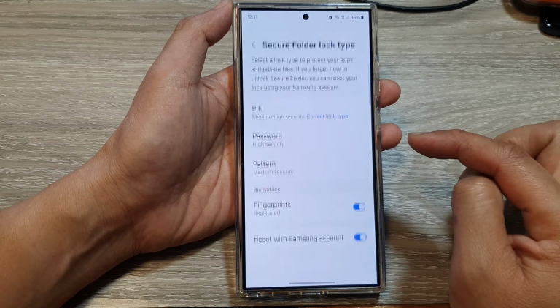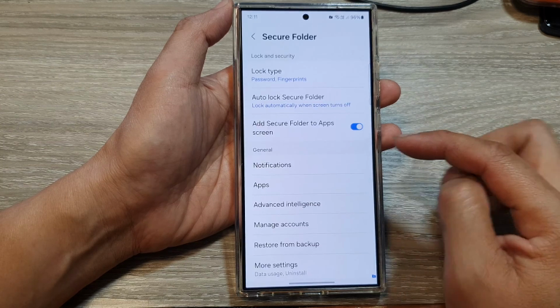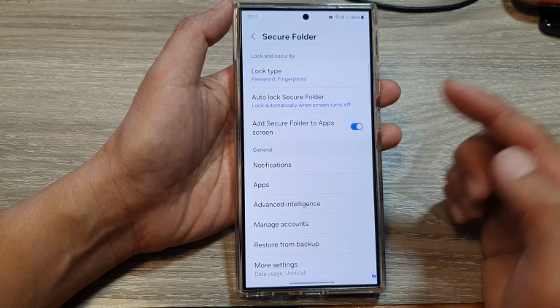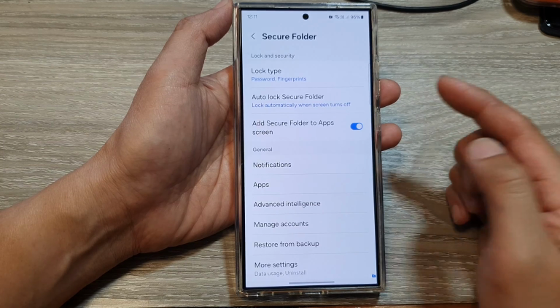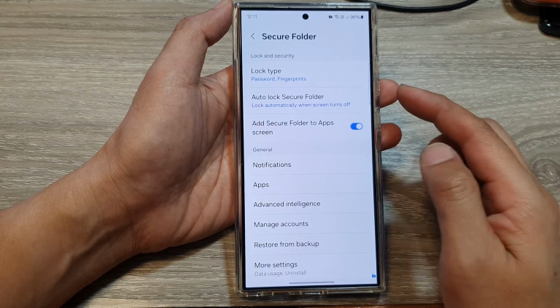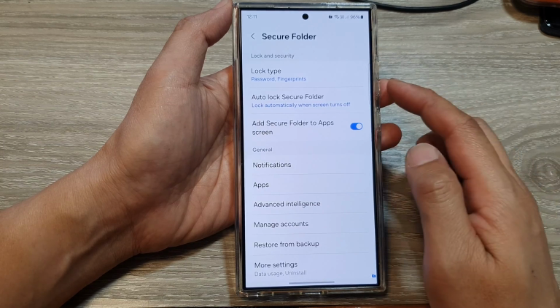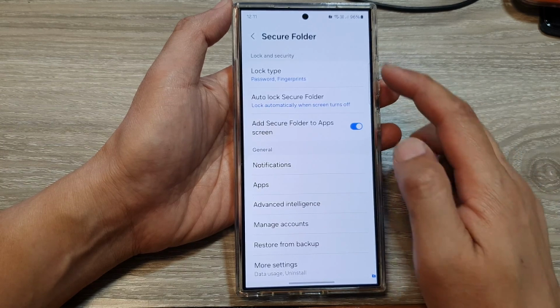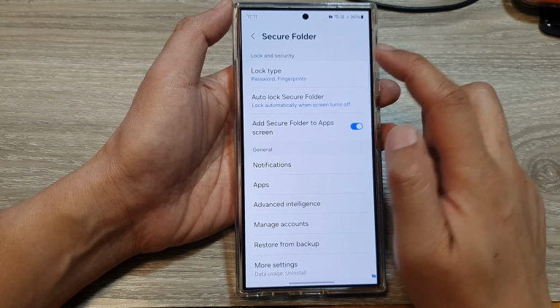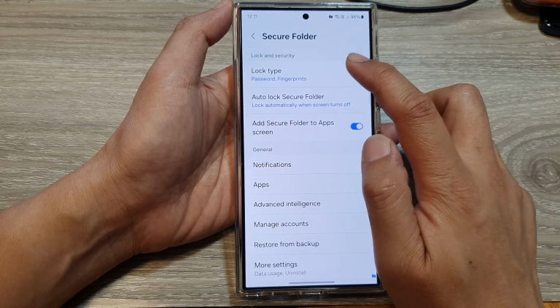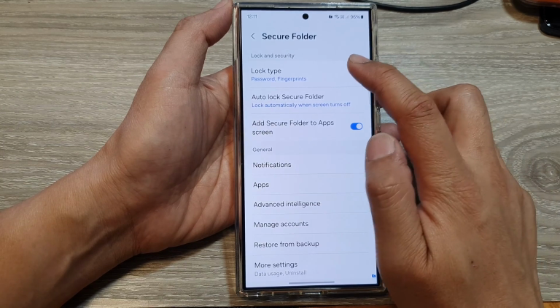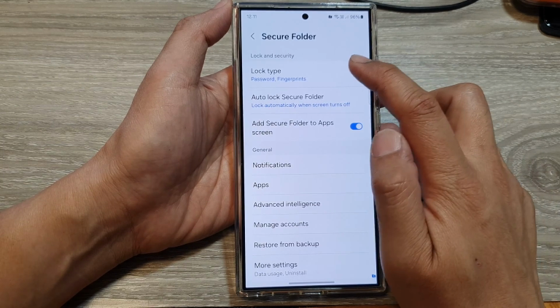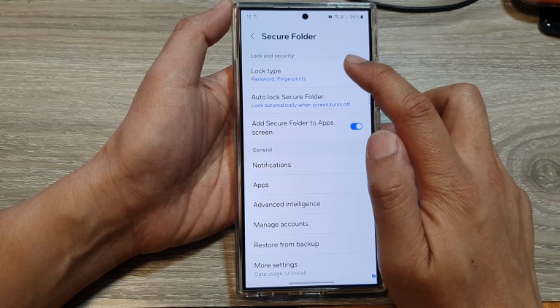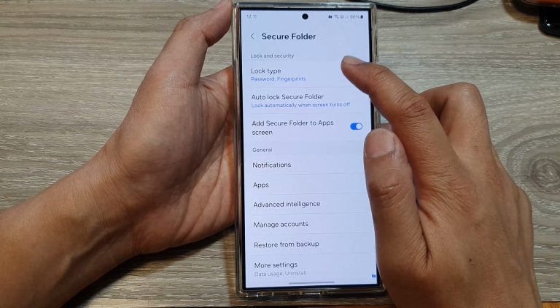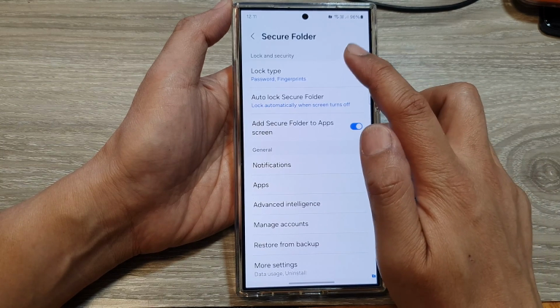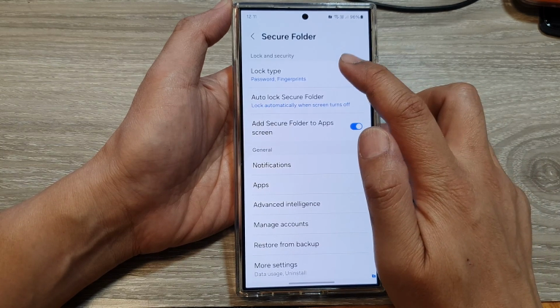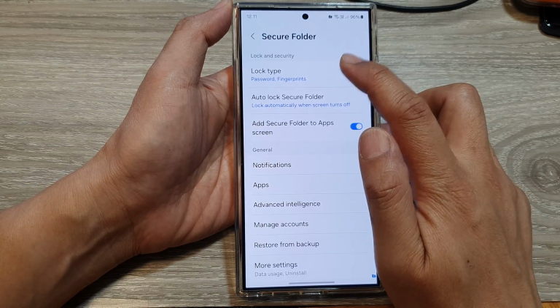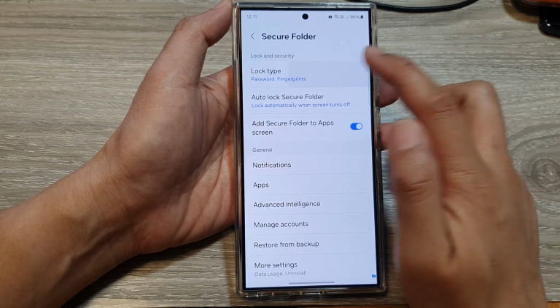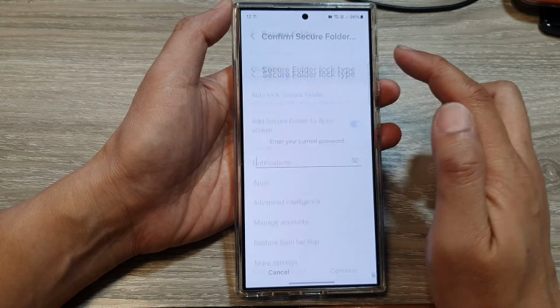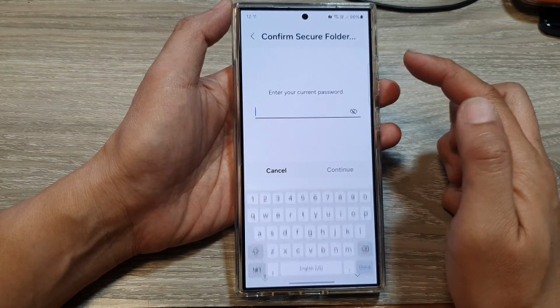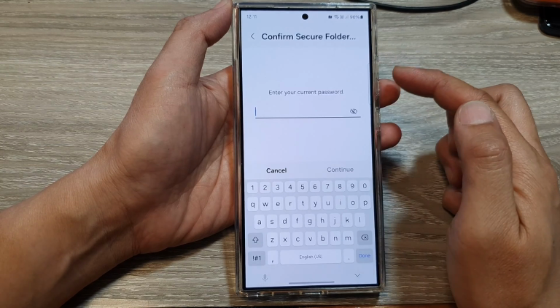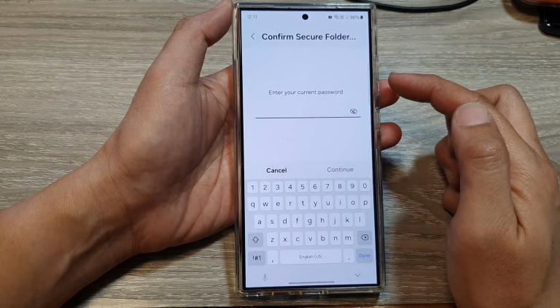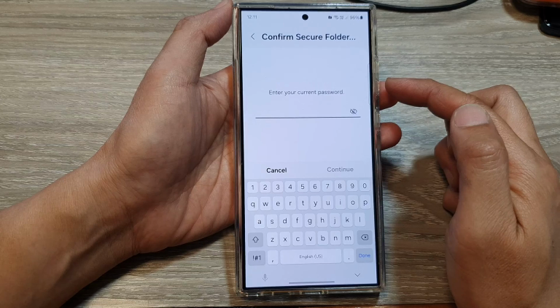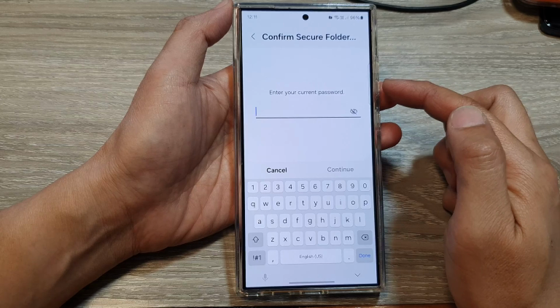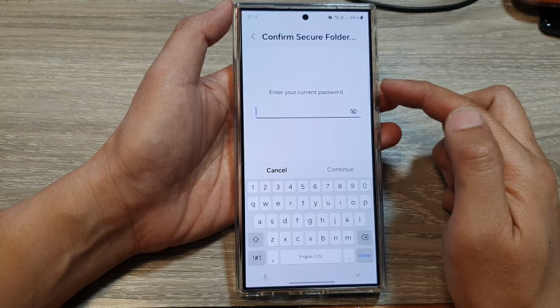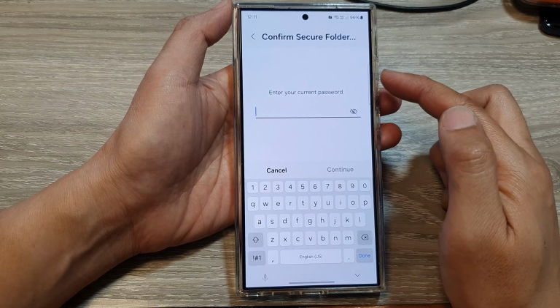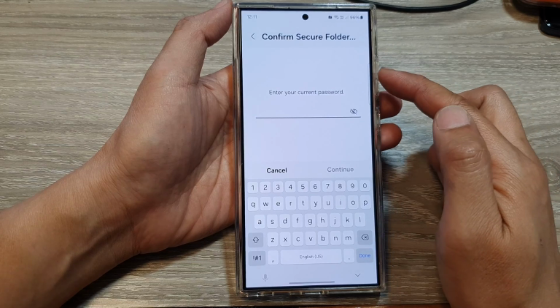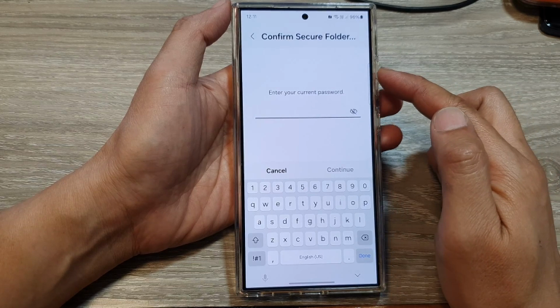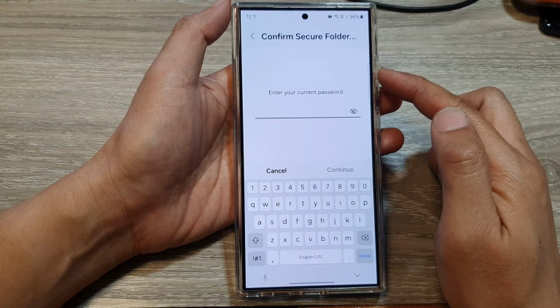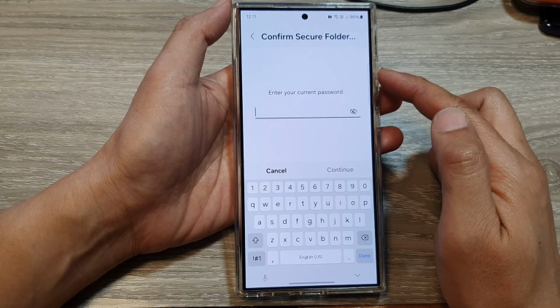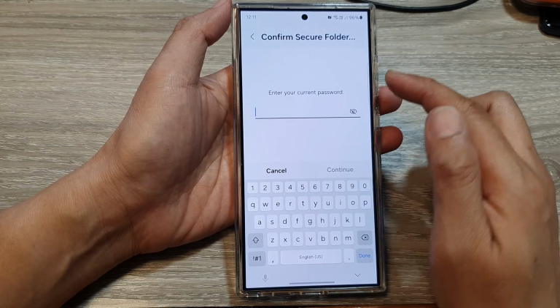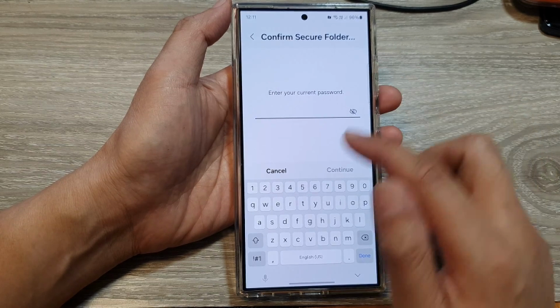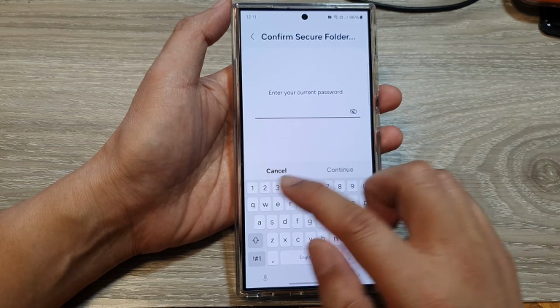And that's it. We have now changed your secure folder security settings to password.